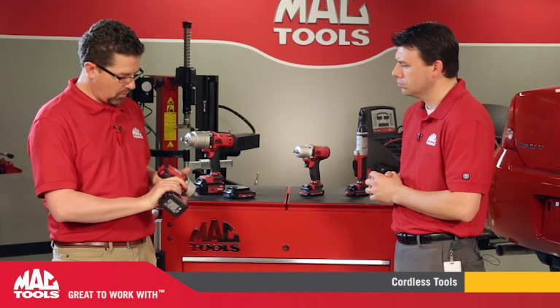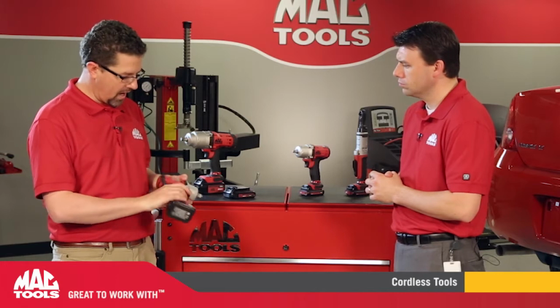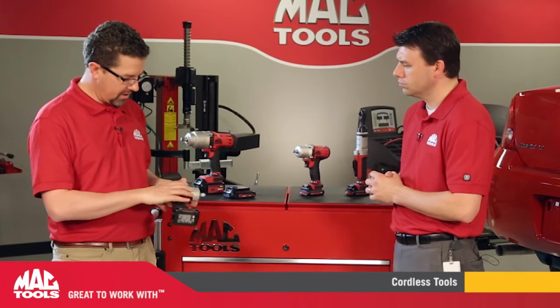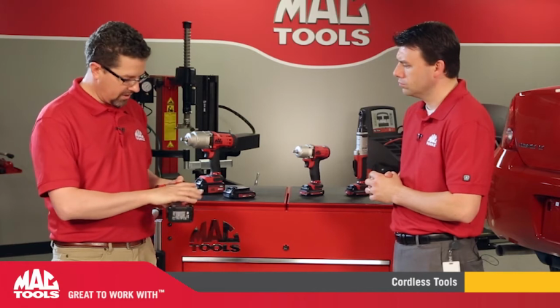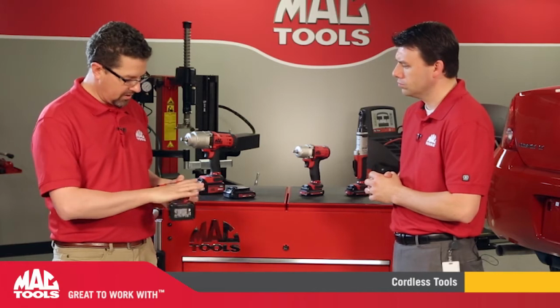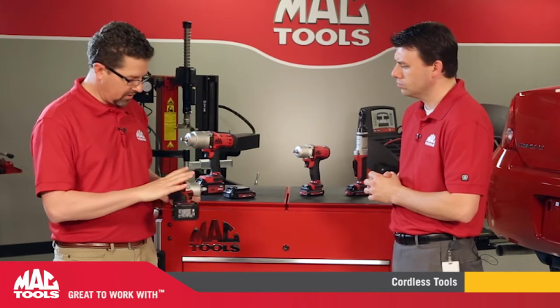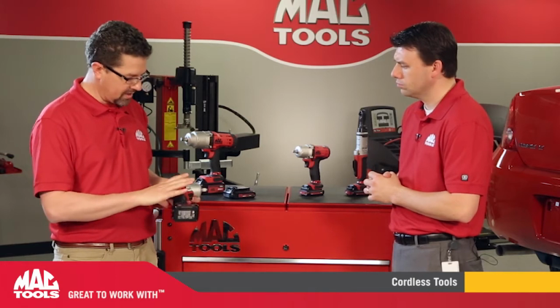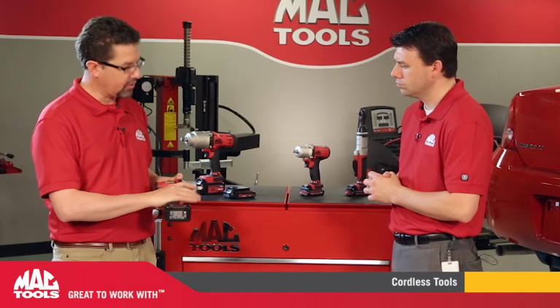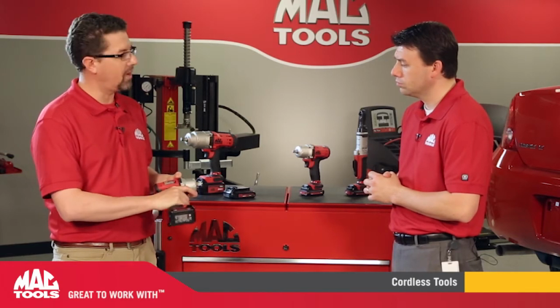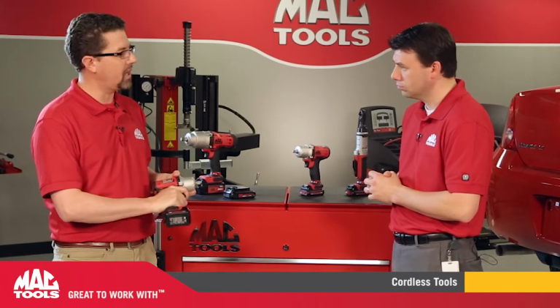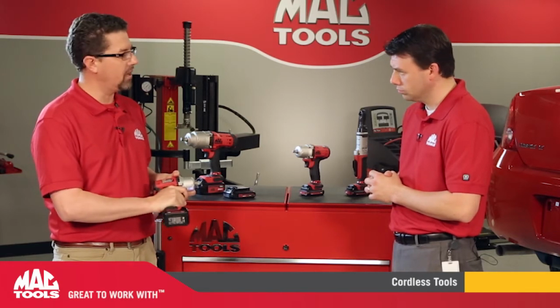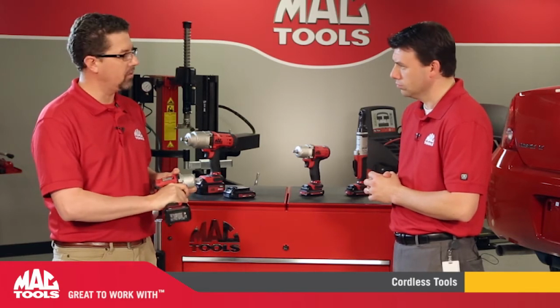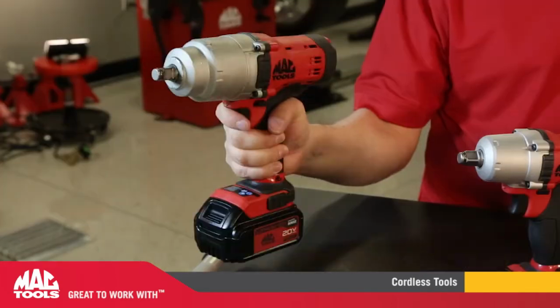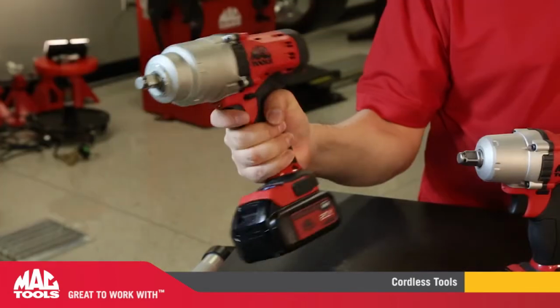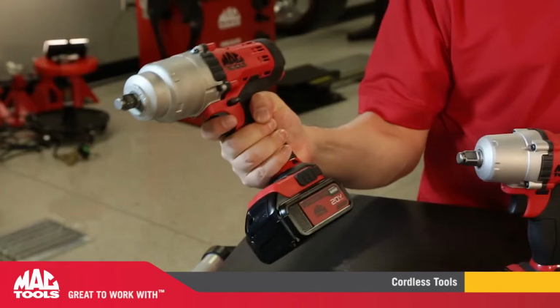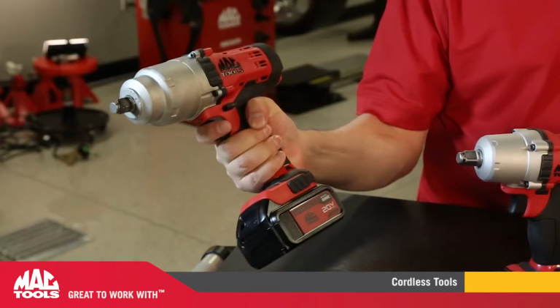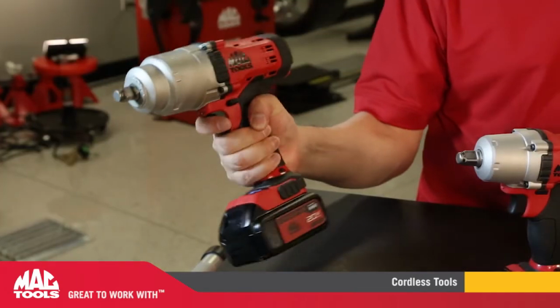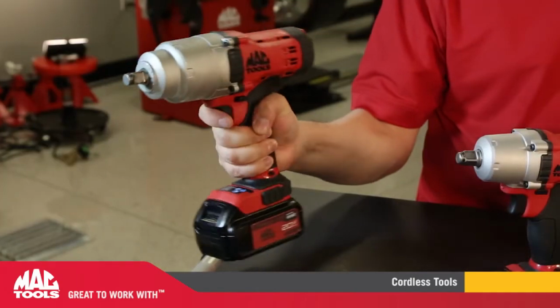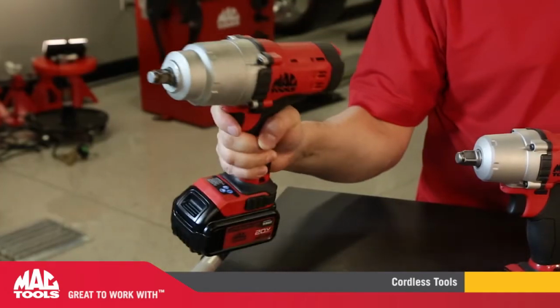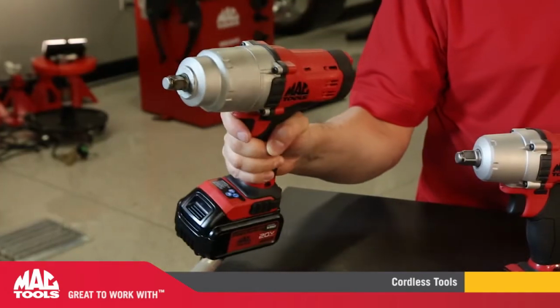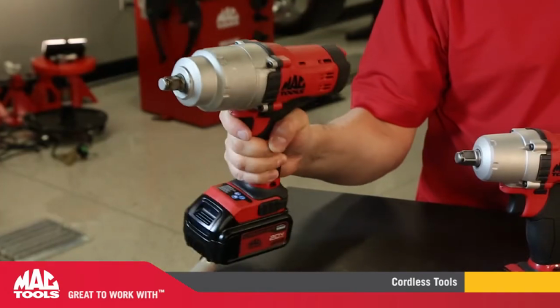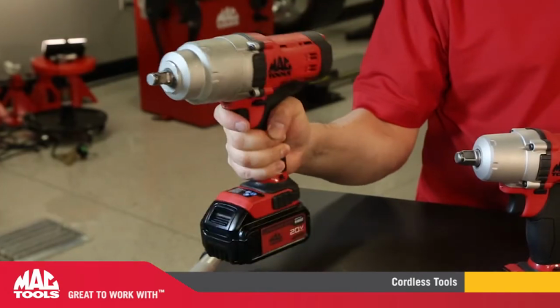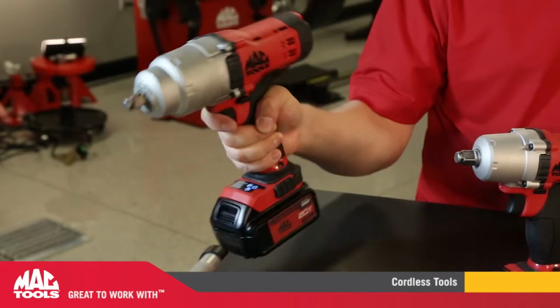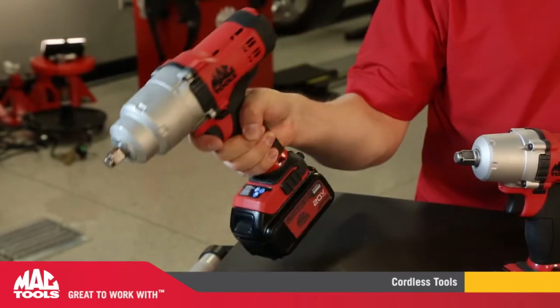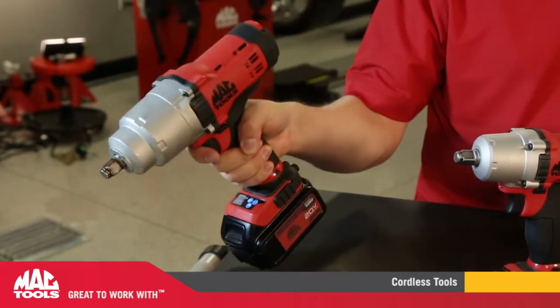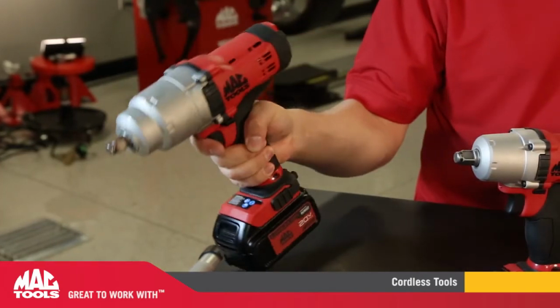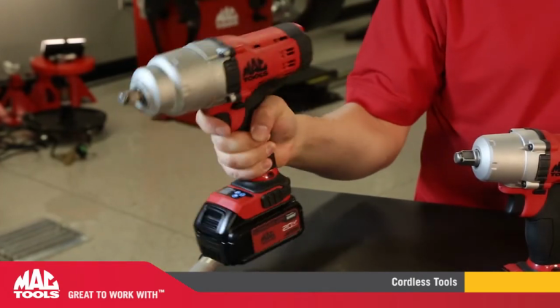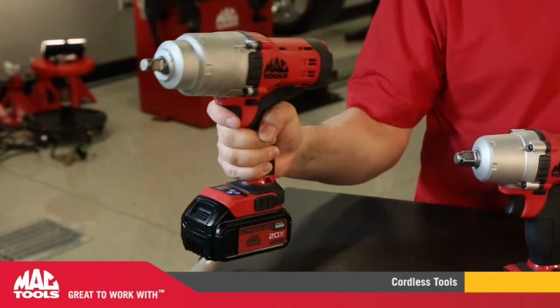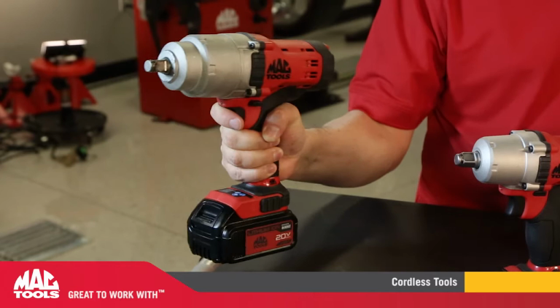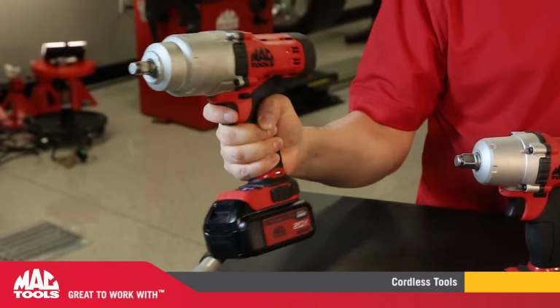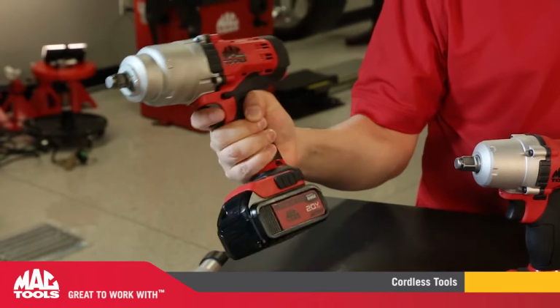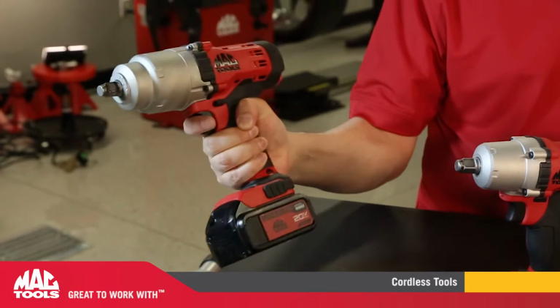We added a nice ergonomic handle for better balance, less fatigue, and a nice over mold.